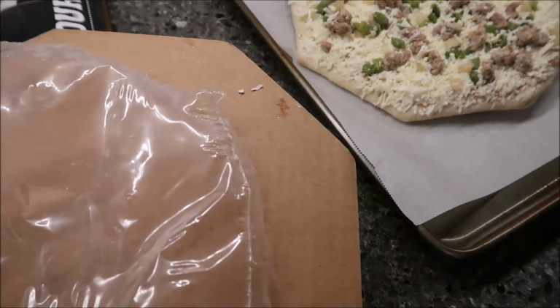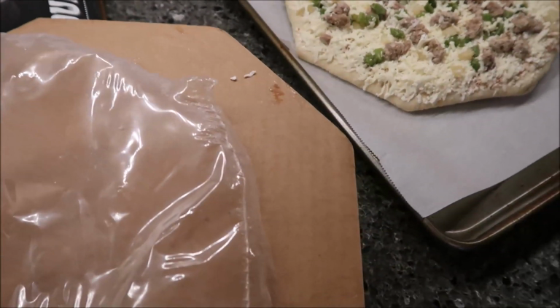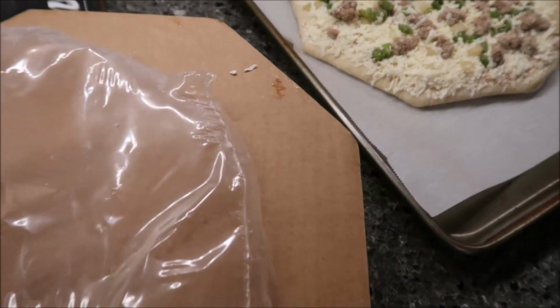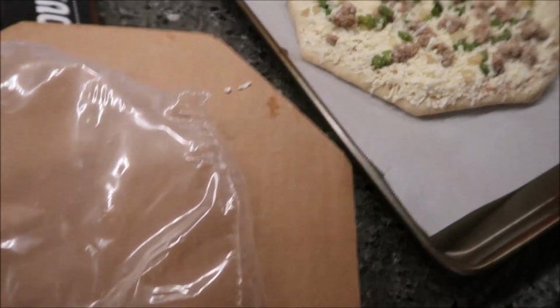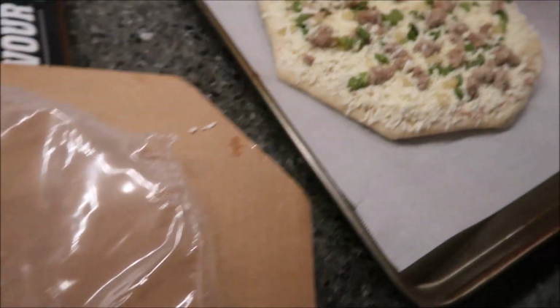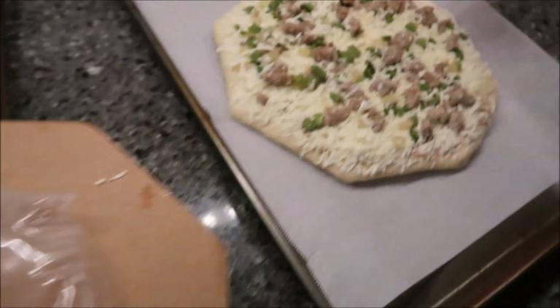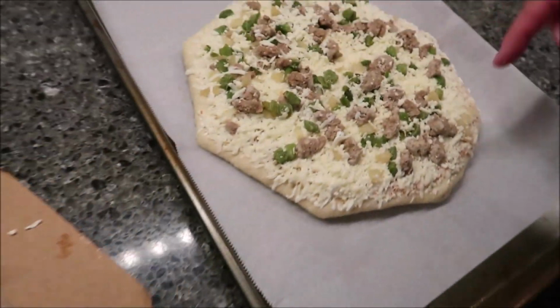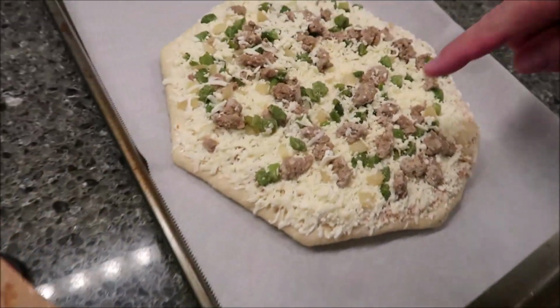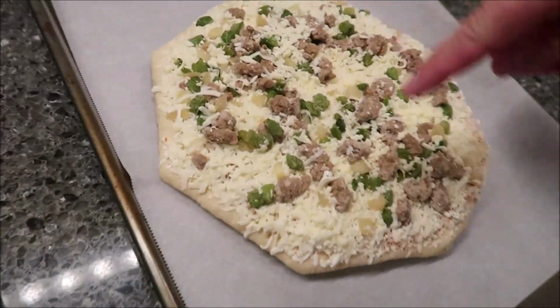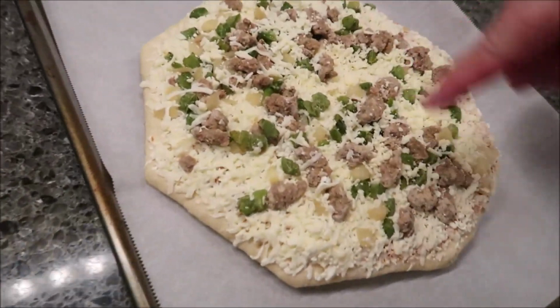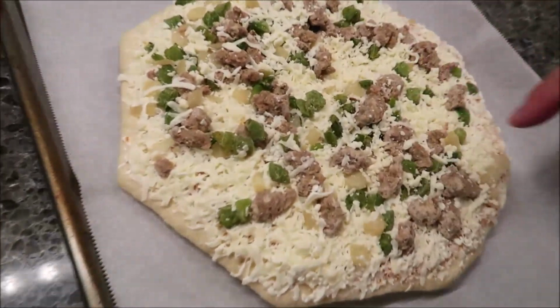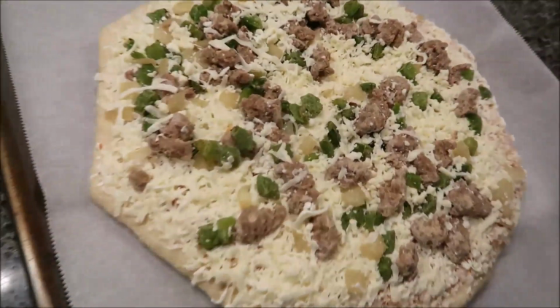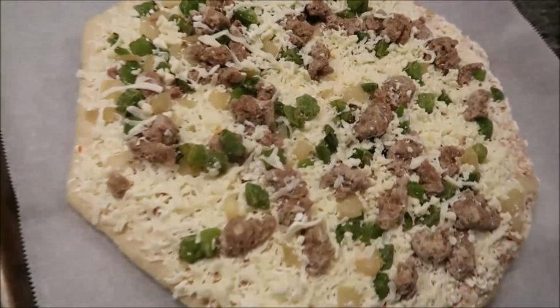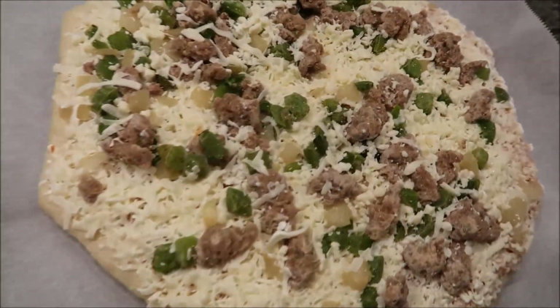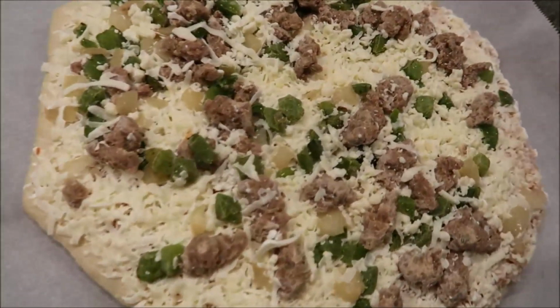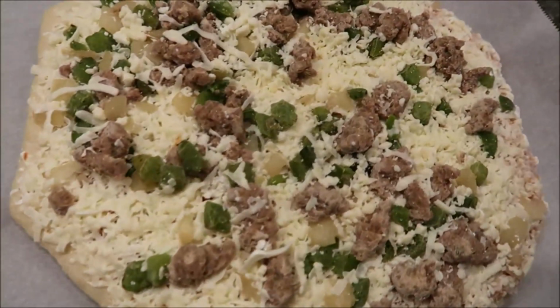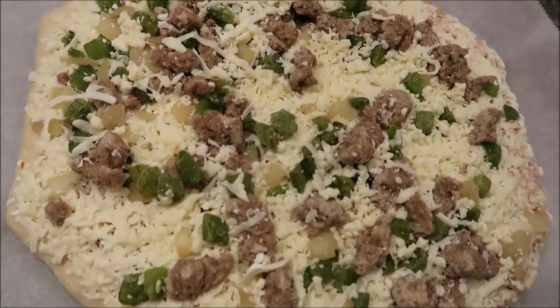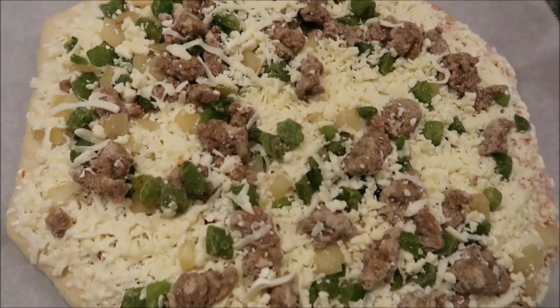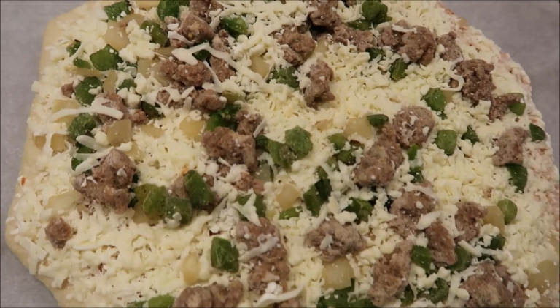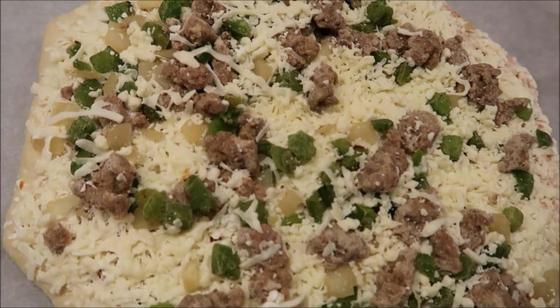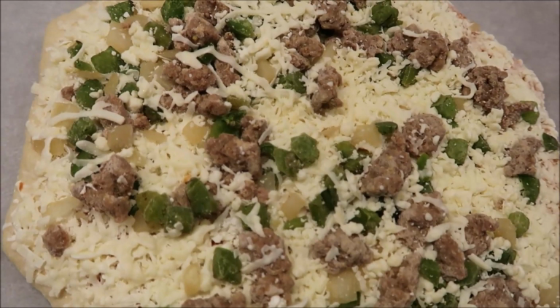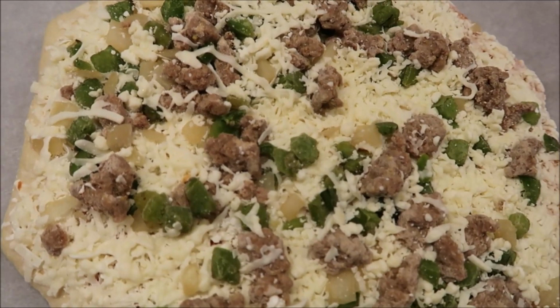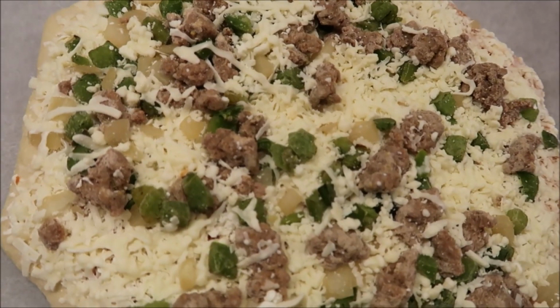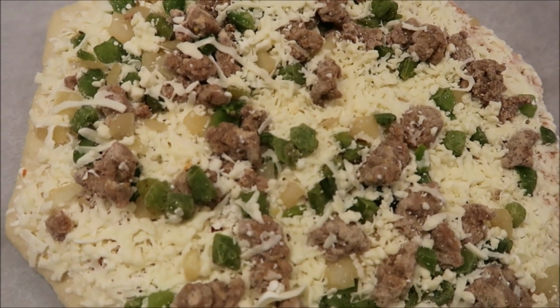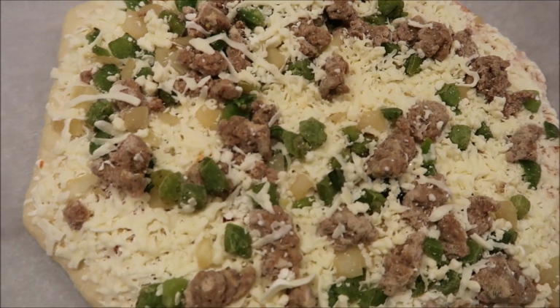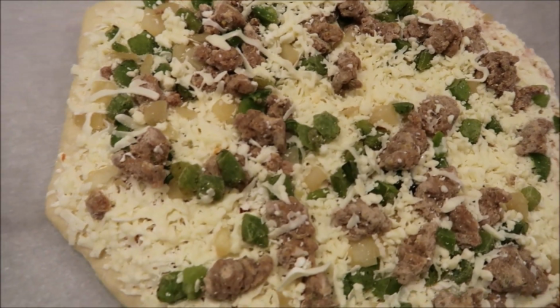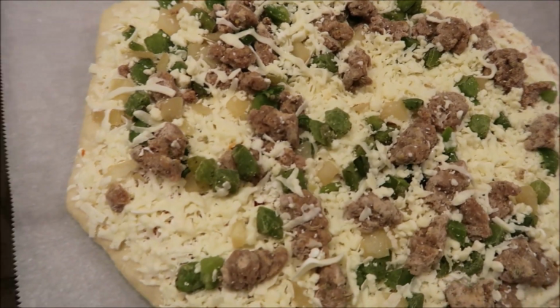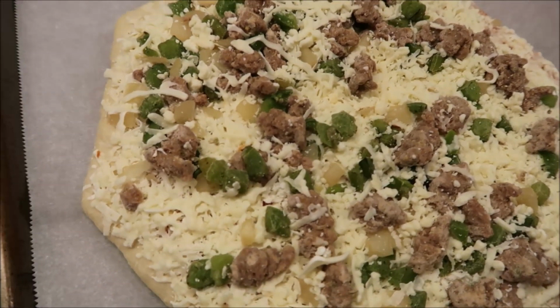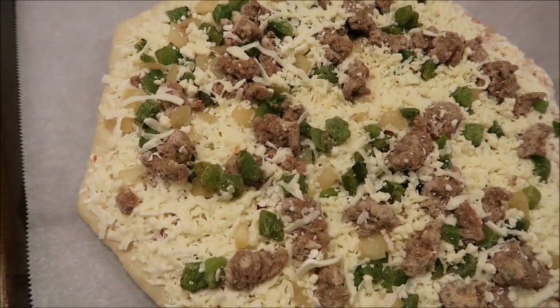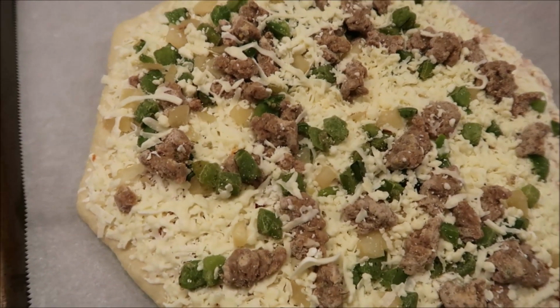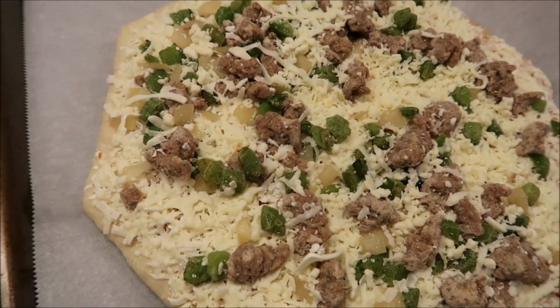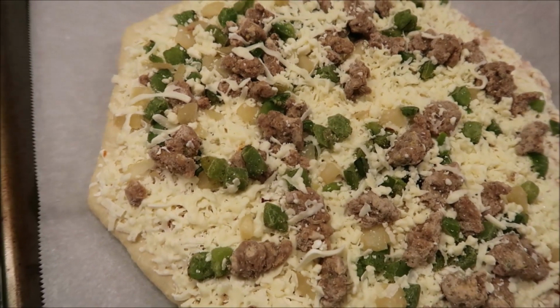So there's what it looks like. Plenty of onions and peppers on there and sausage. I'm going to get this in the oven and set the timer and I'll be back.